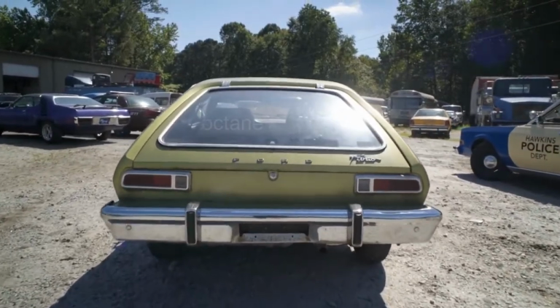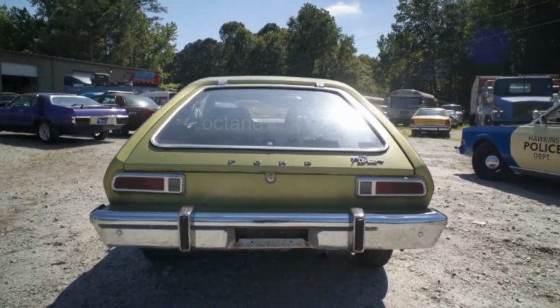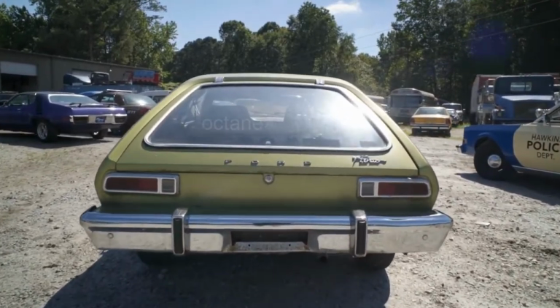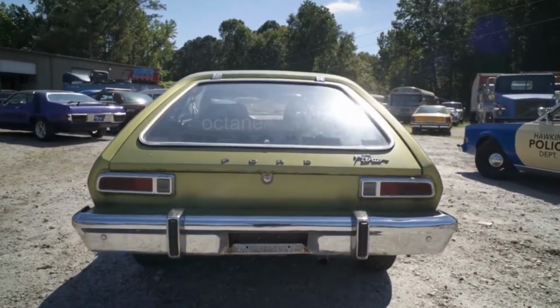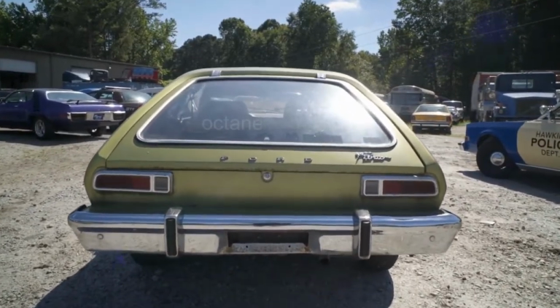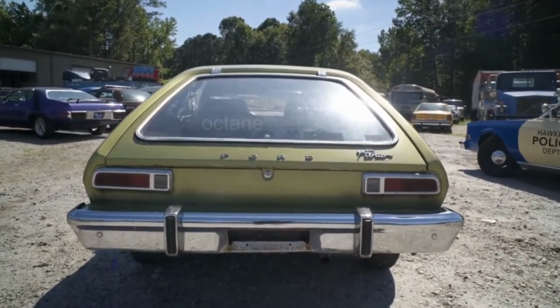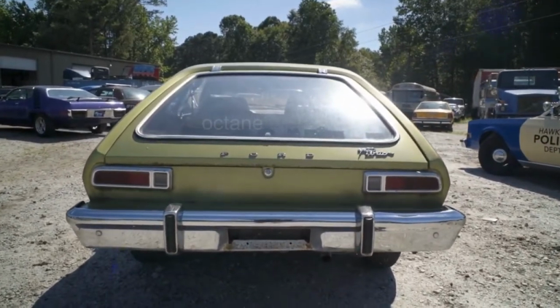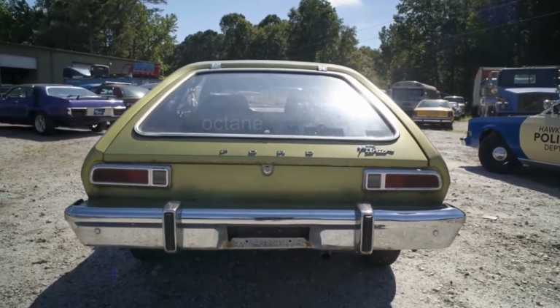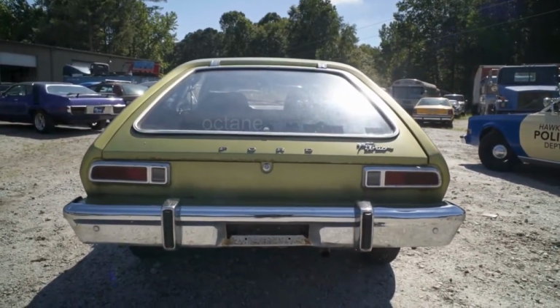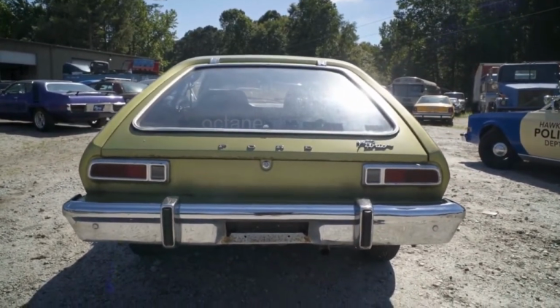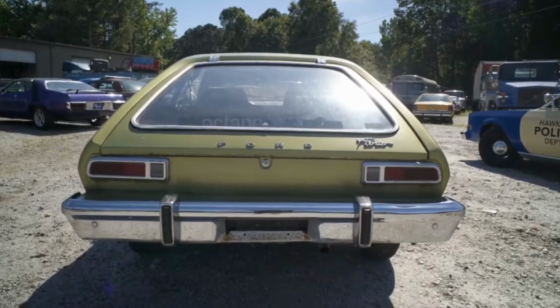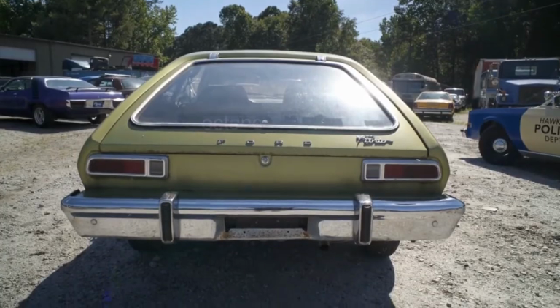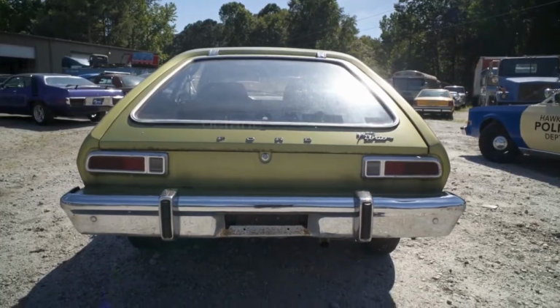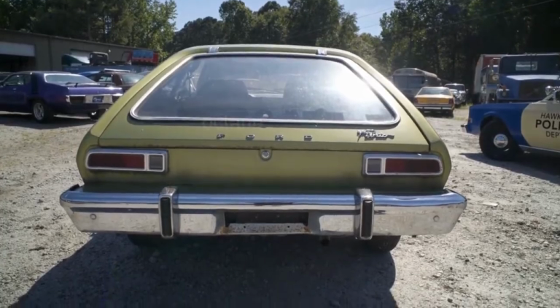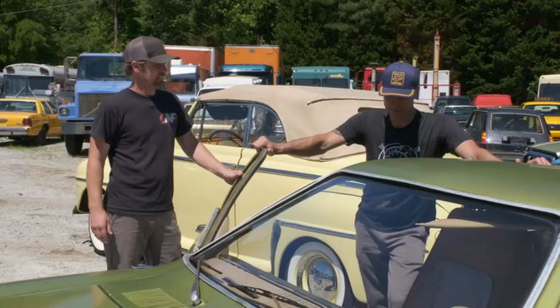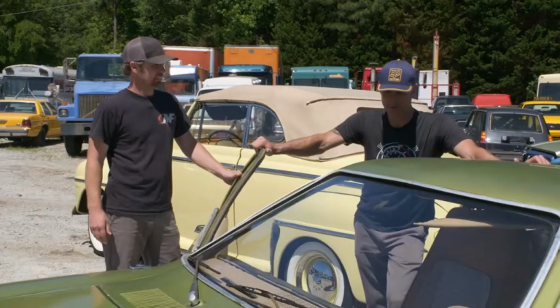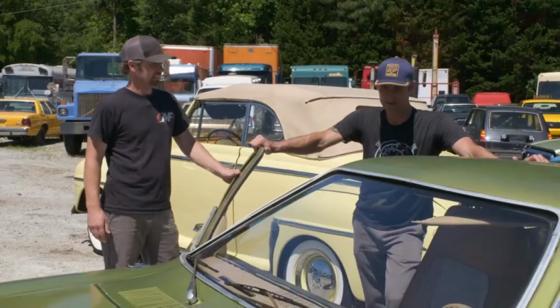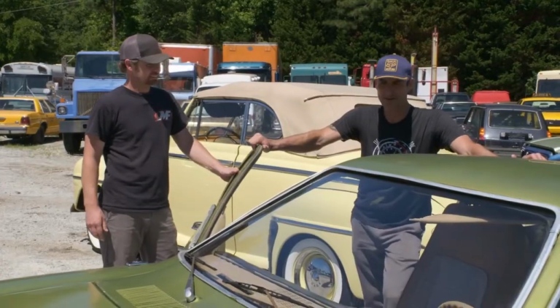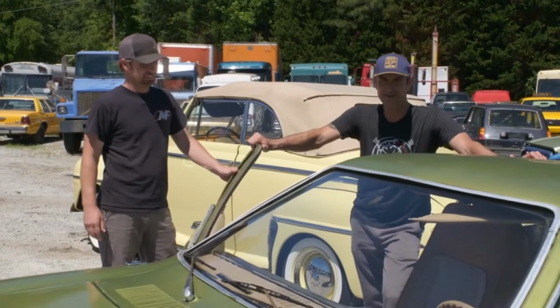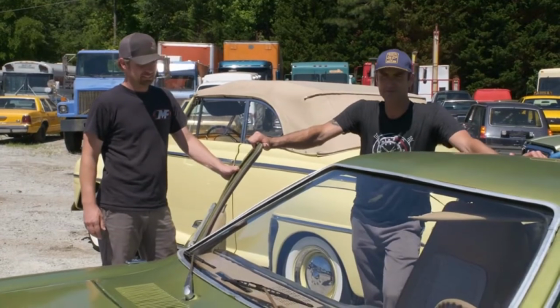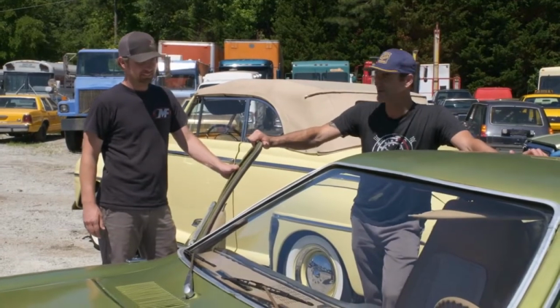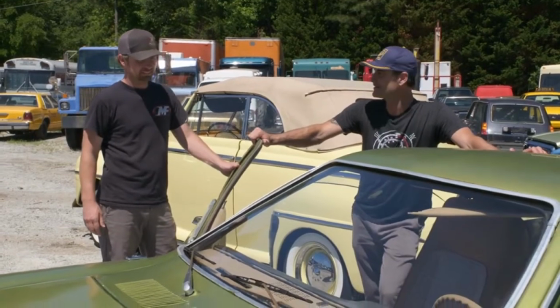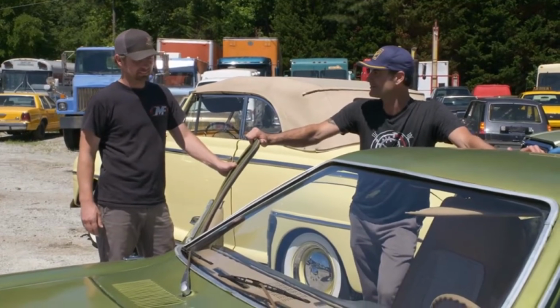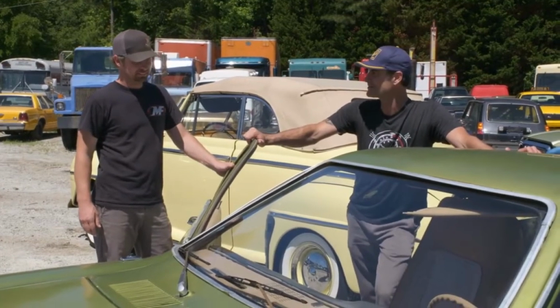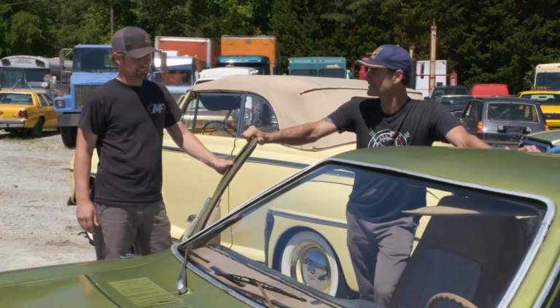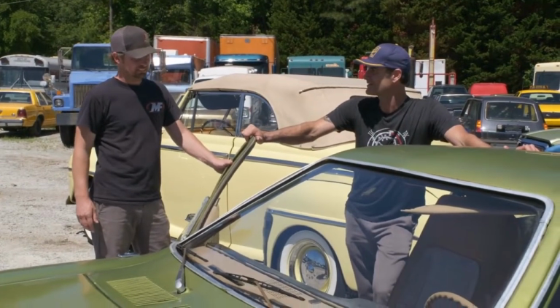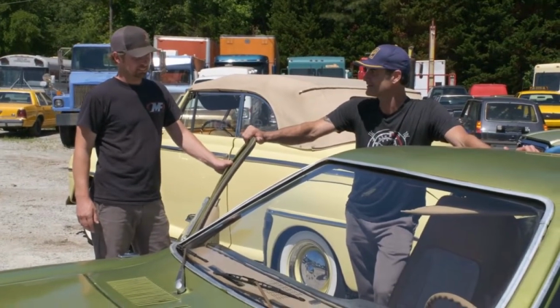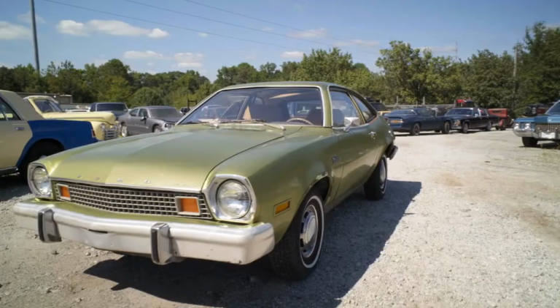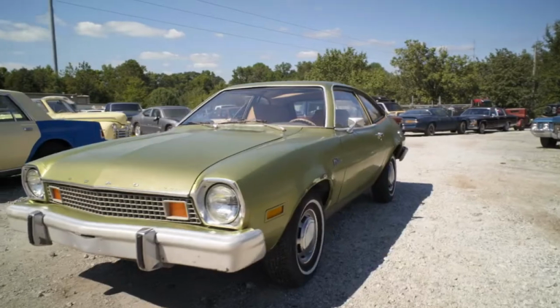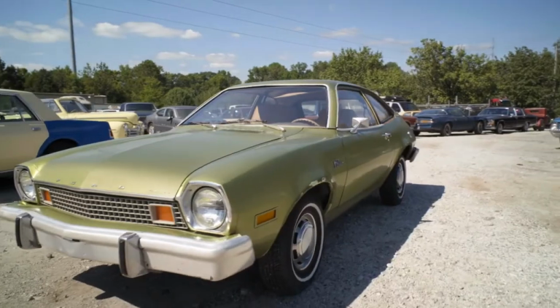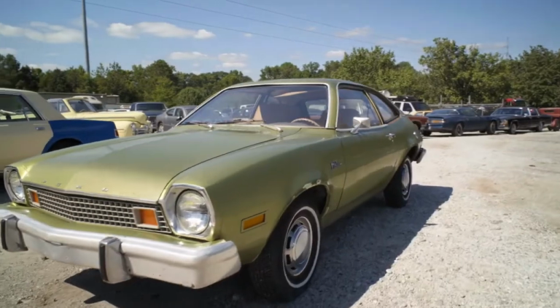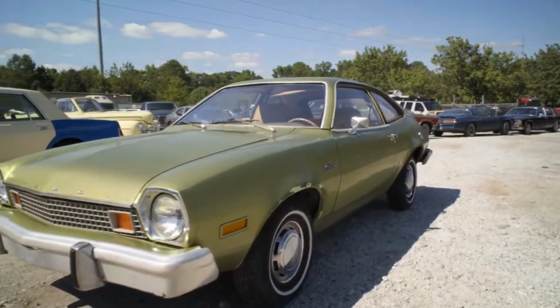Isn't it funny how you just don't see these anymore? I mean, they were all around. I remember riding in them when I was a kid, and they just disappeared.